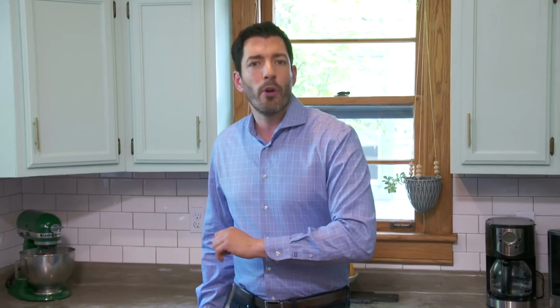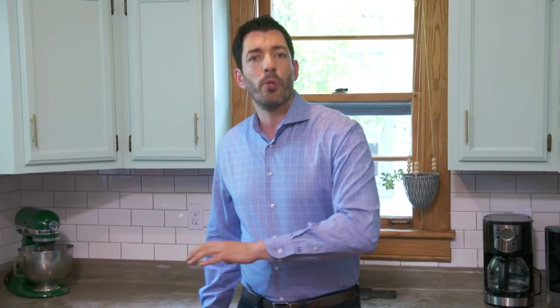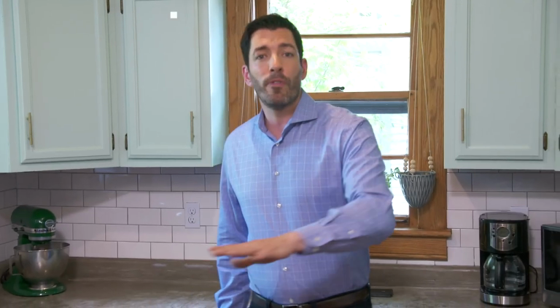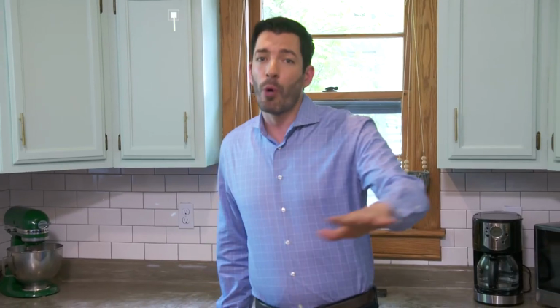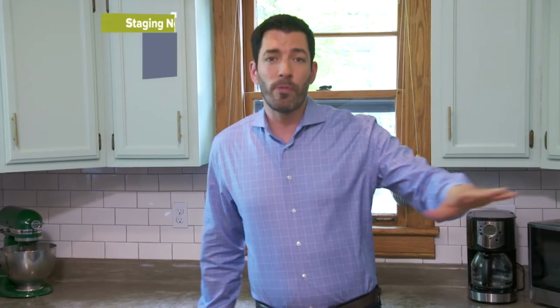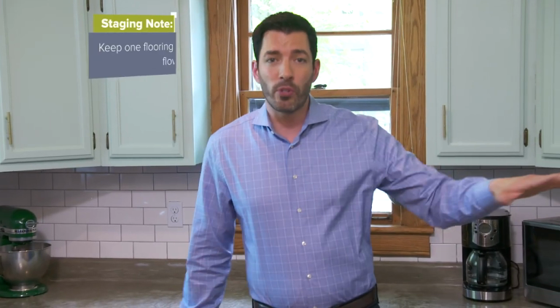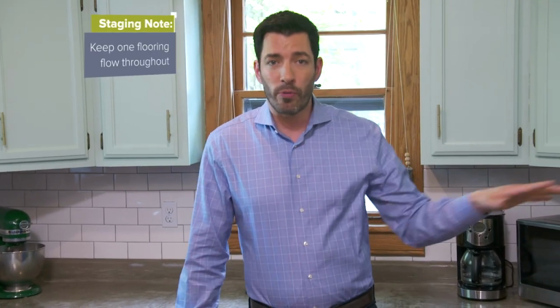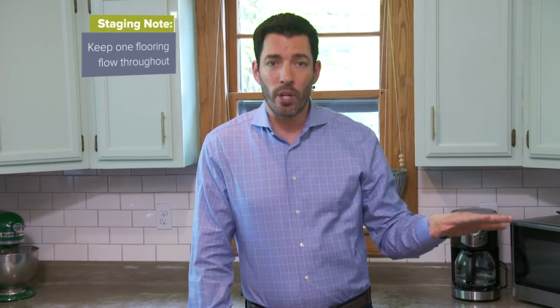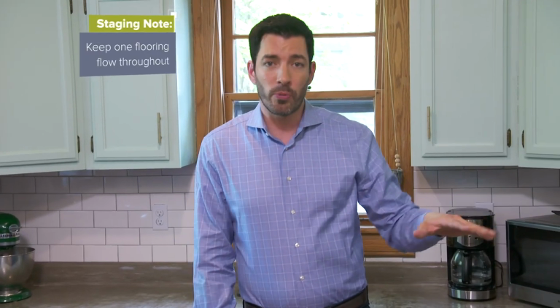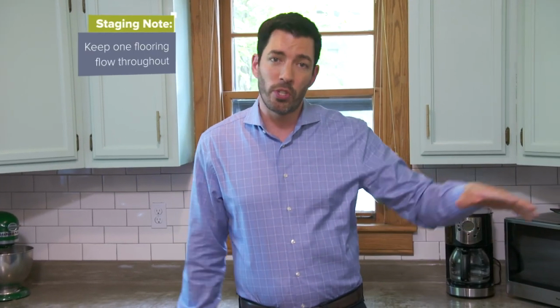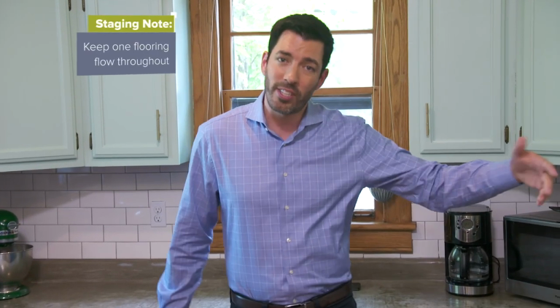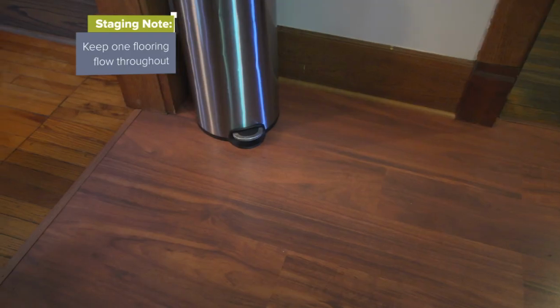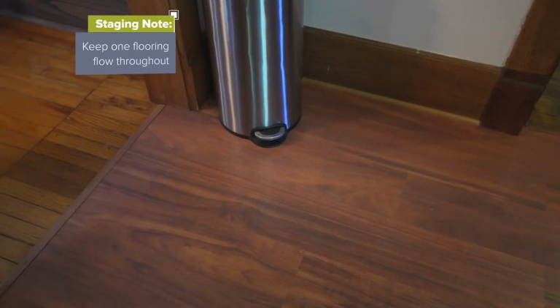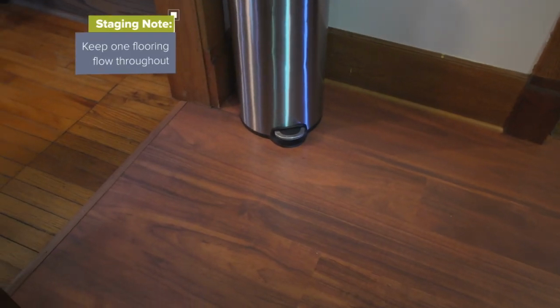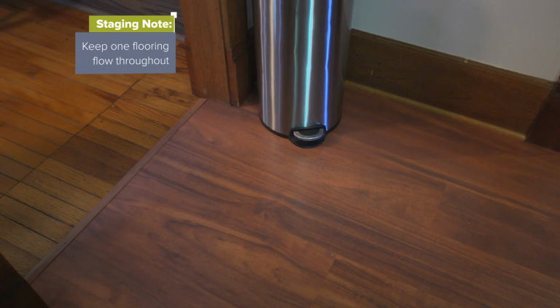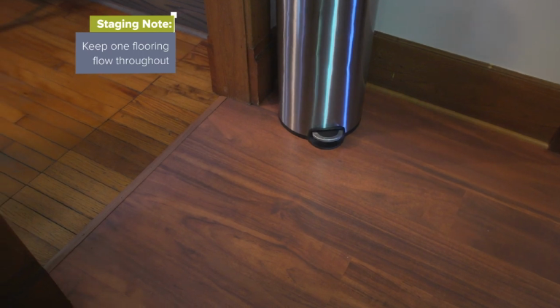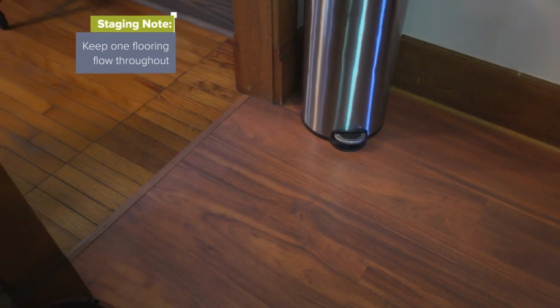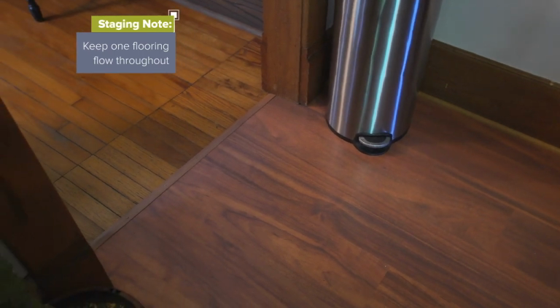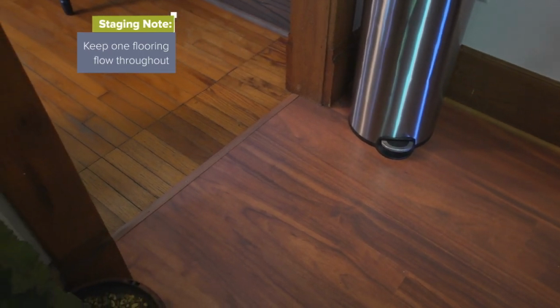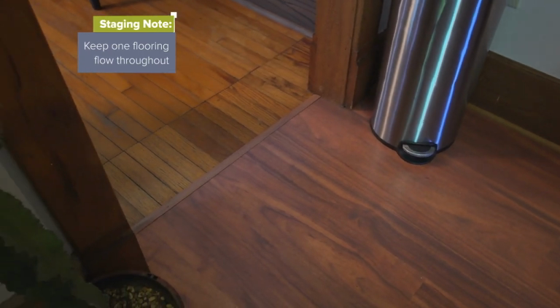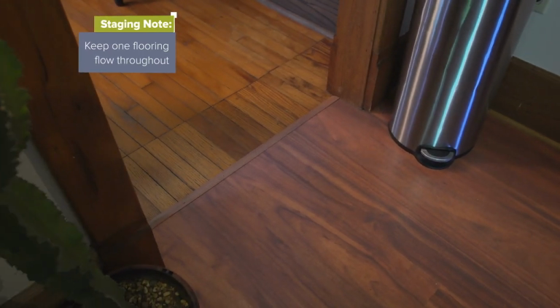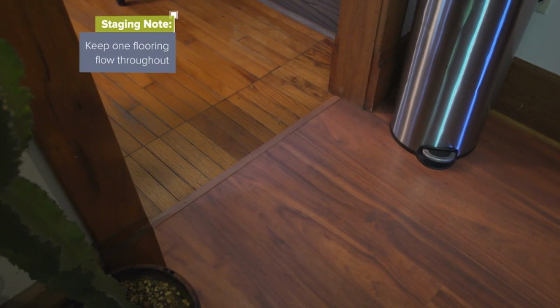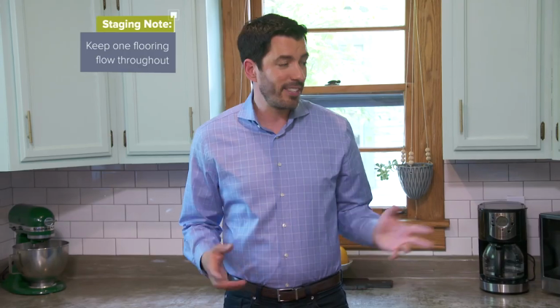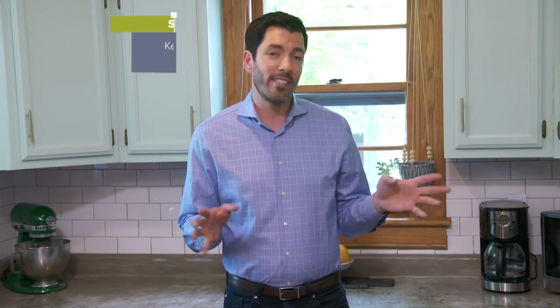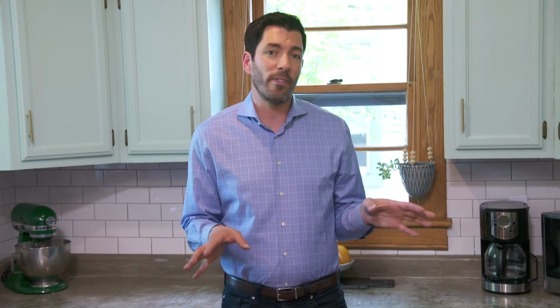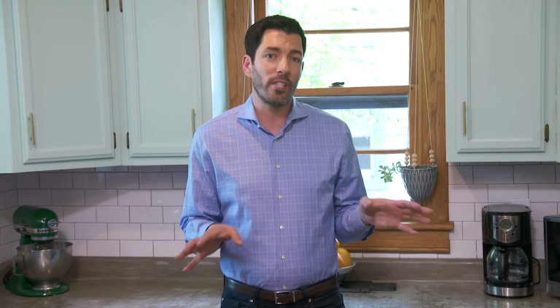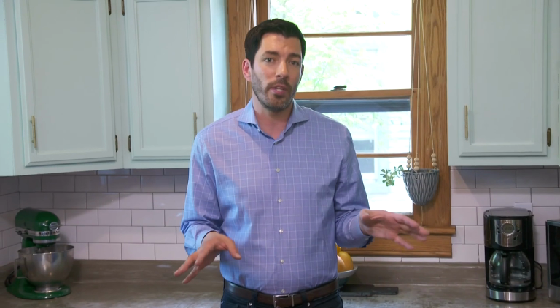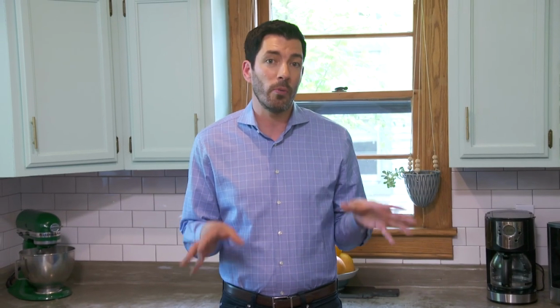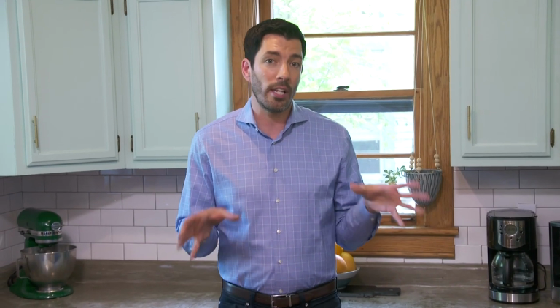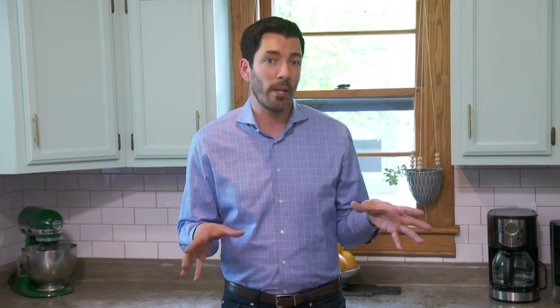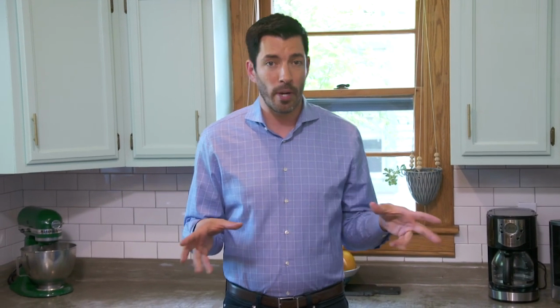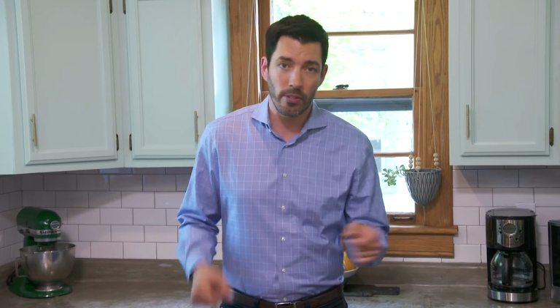There are beautiful hardwood floors everywhere else — we should just continue that same flow into this space. This is definitely something that would let down buyers.